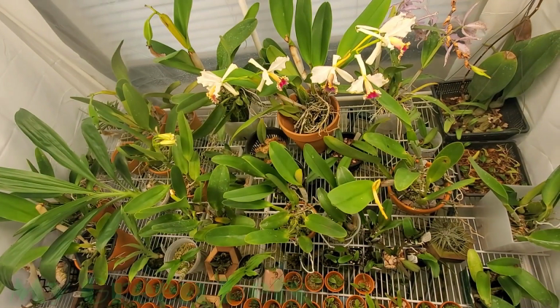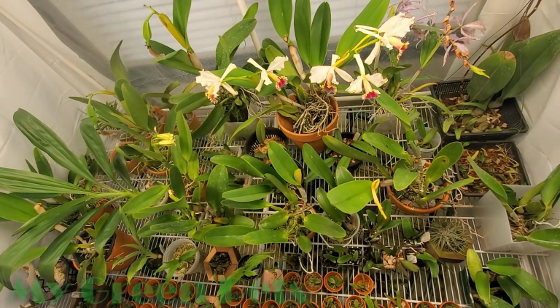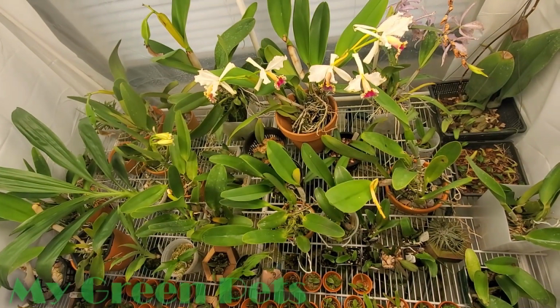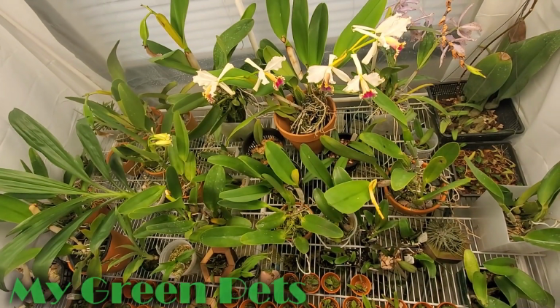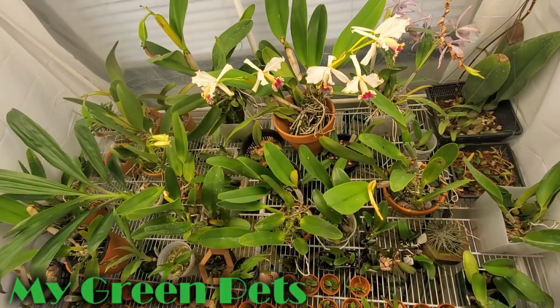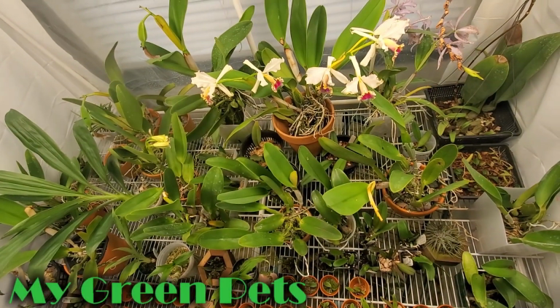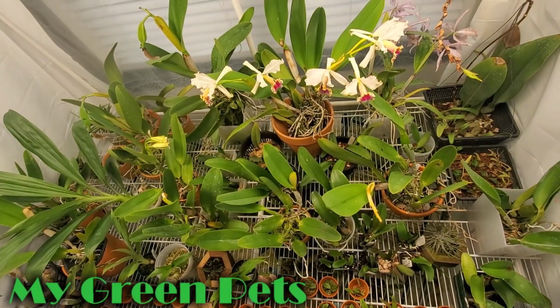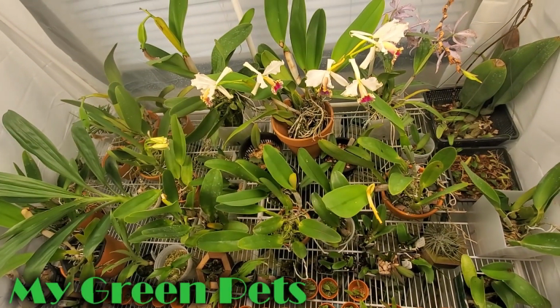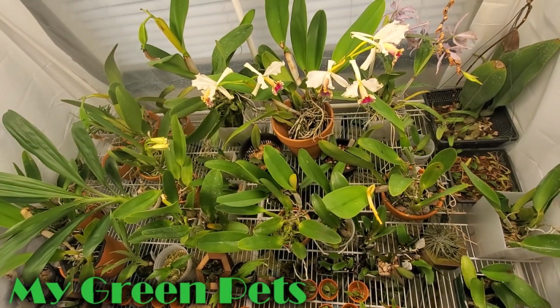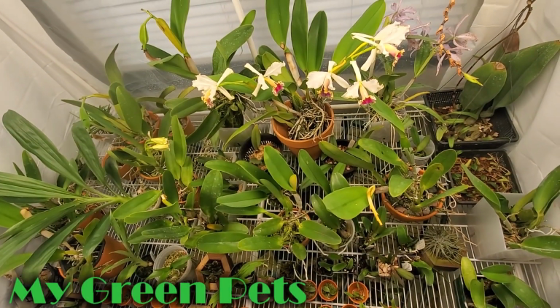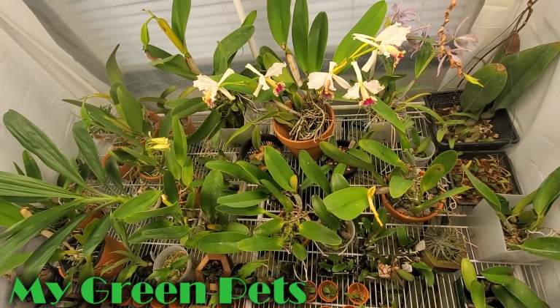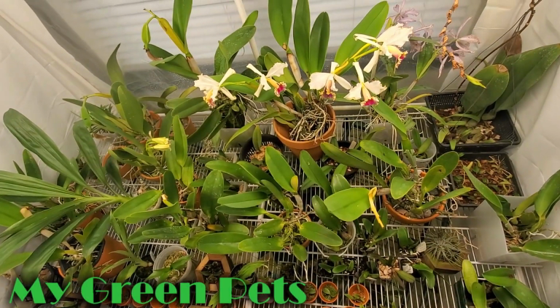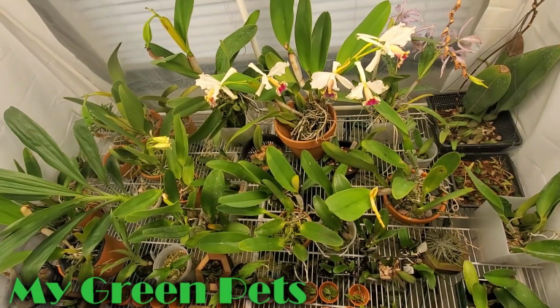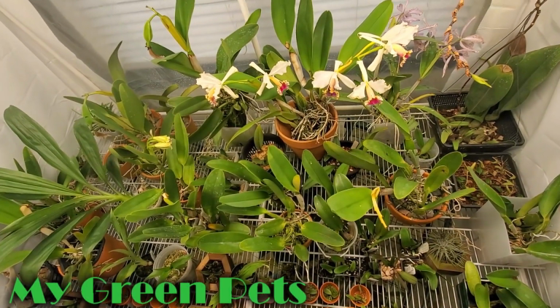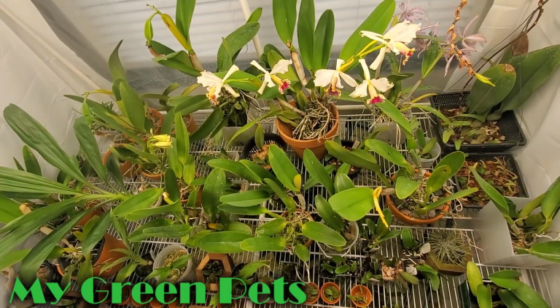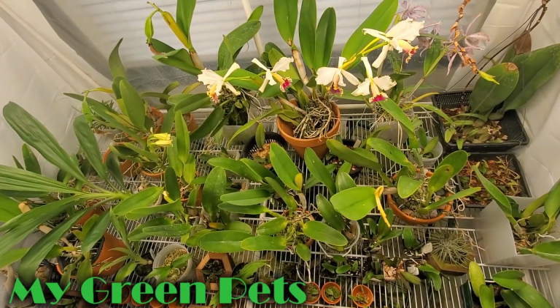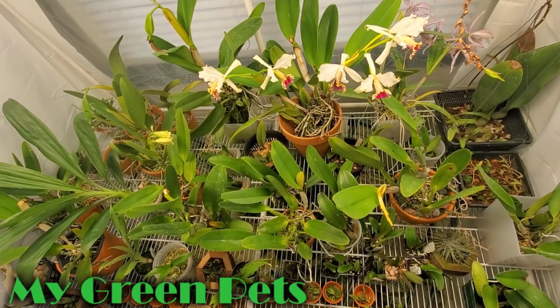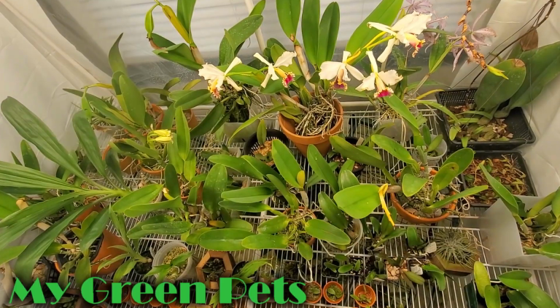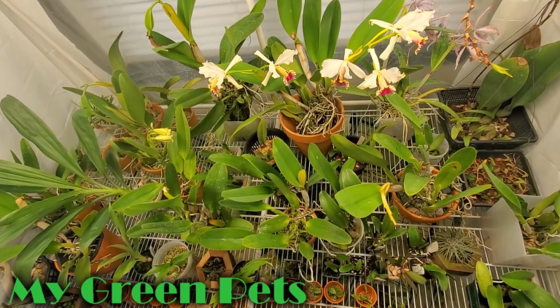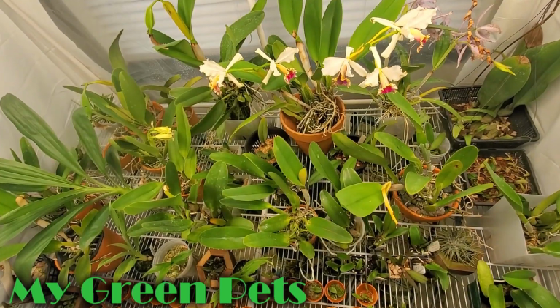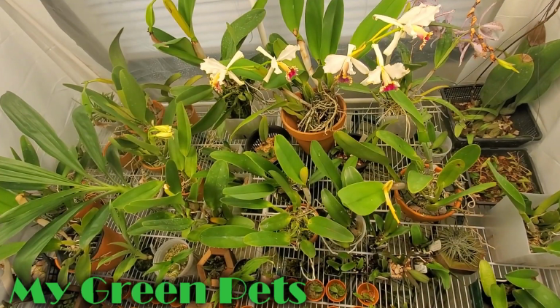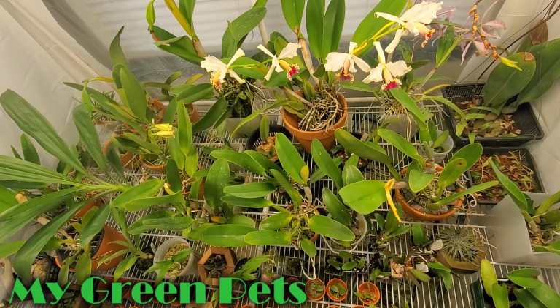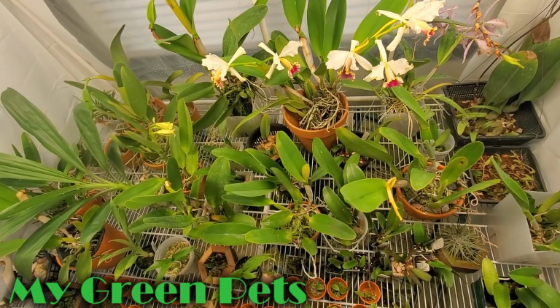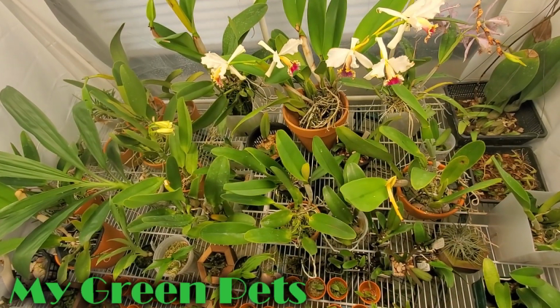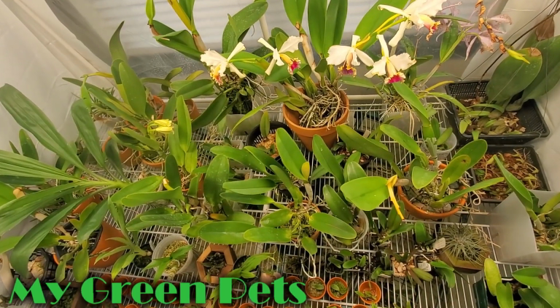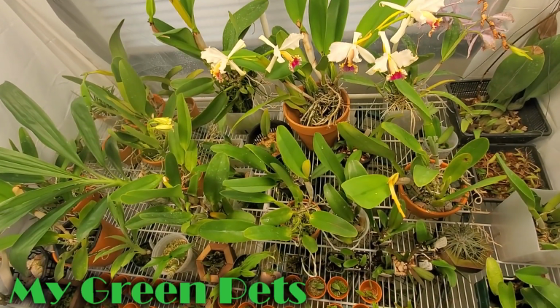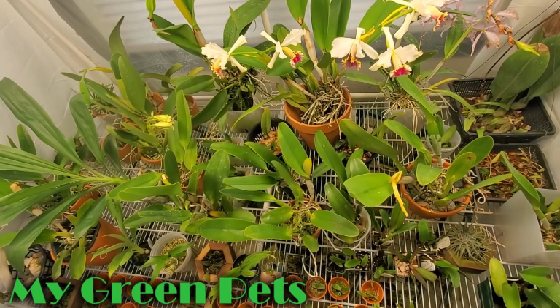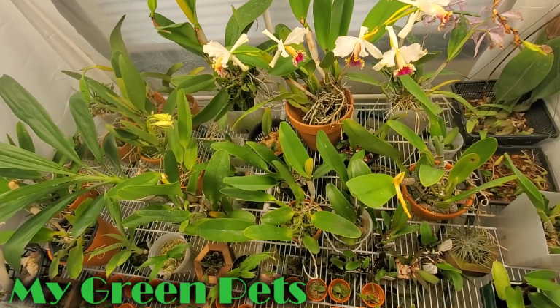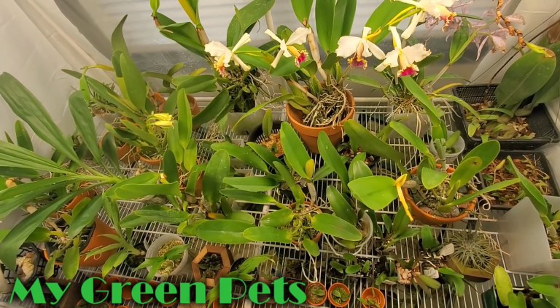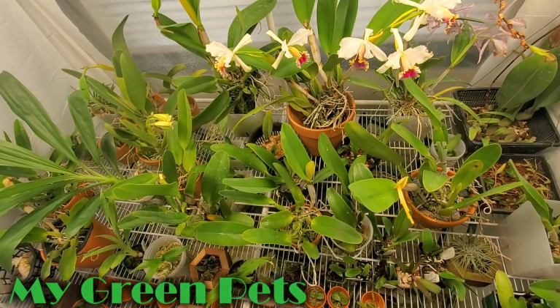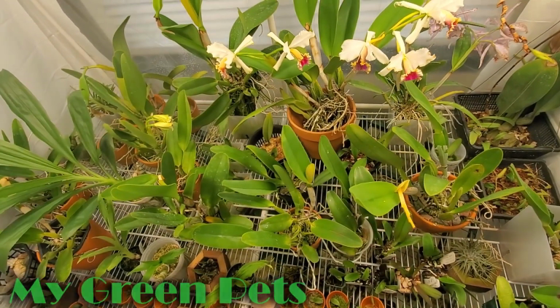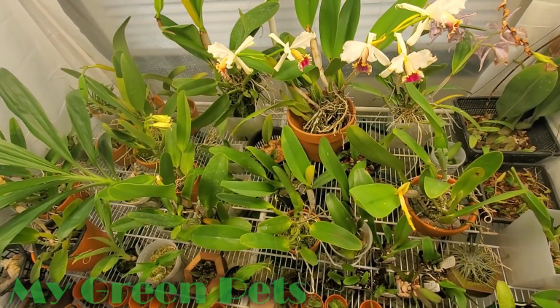Hello. These are my green pets. I'm William Green. Welcome.